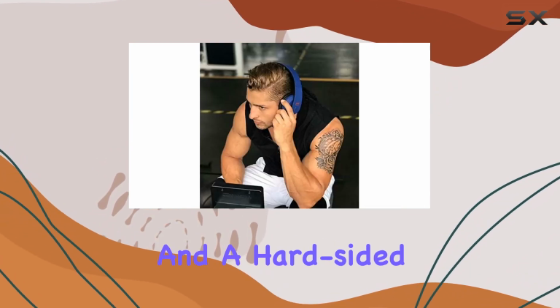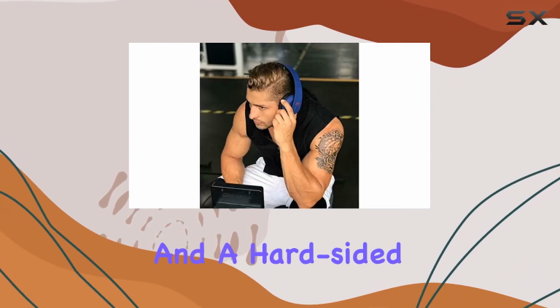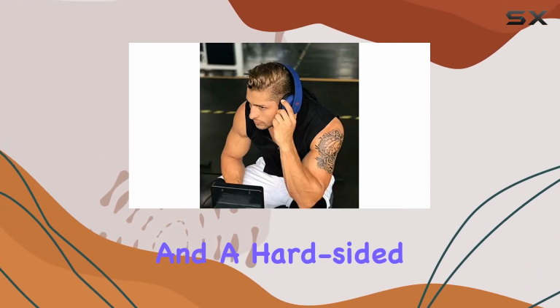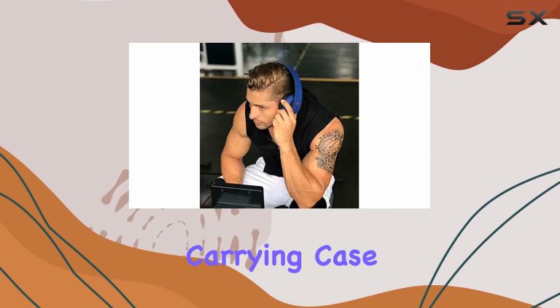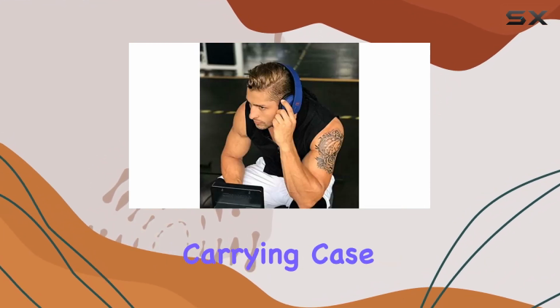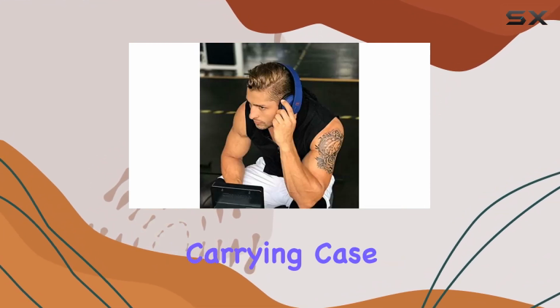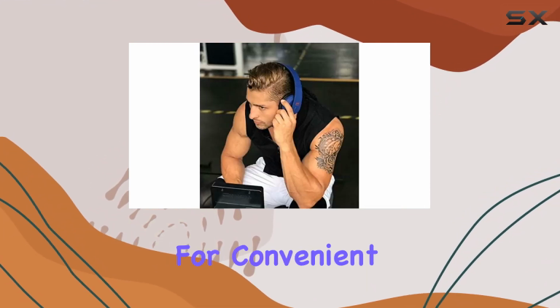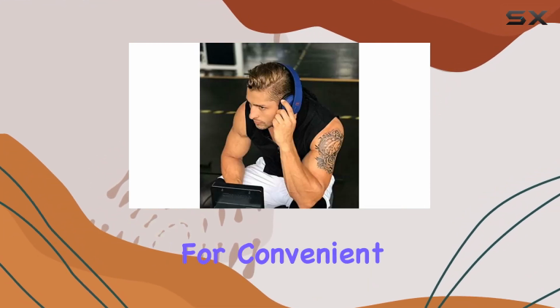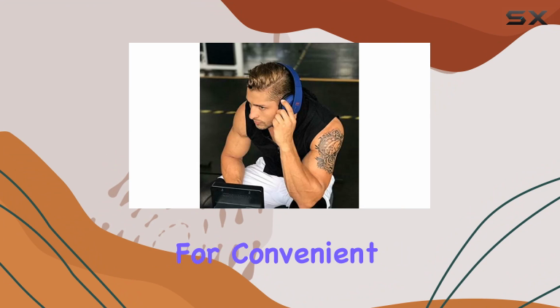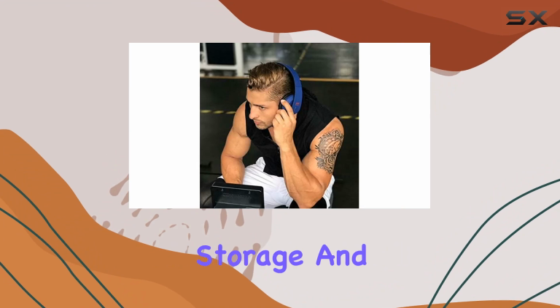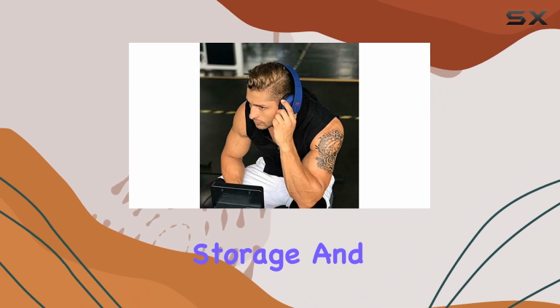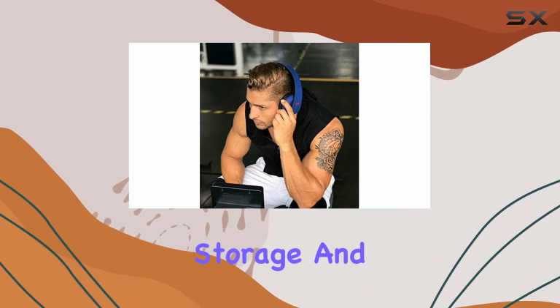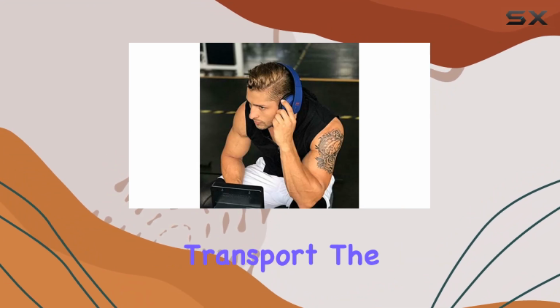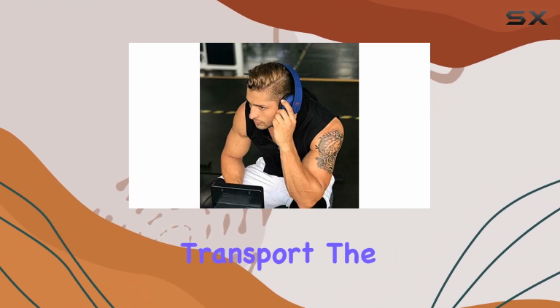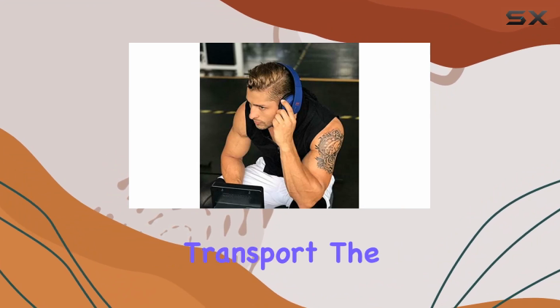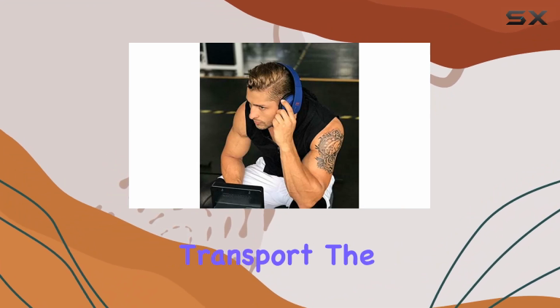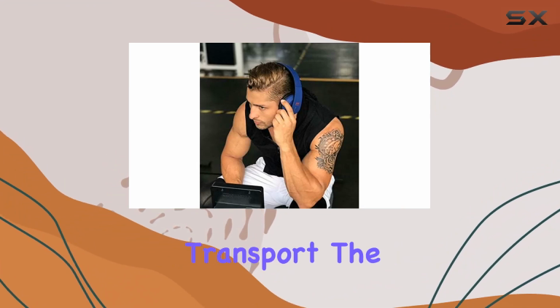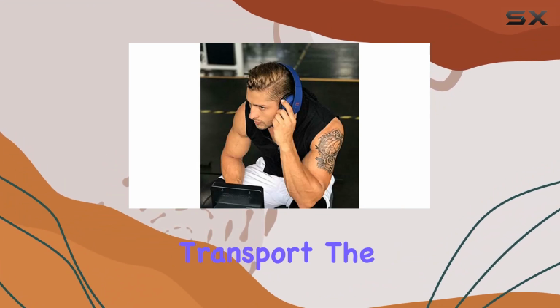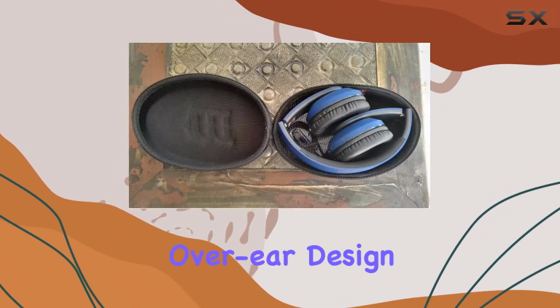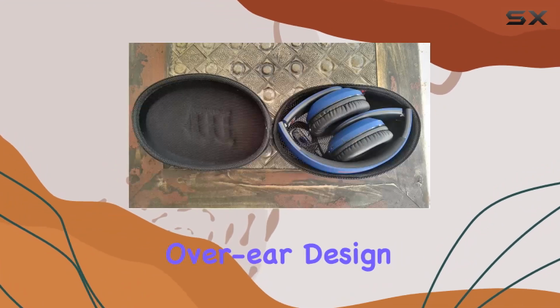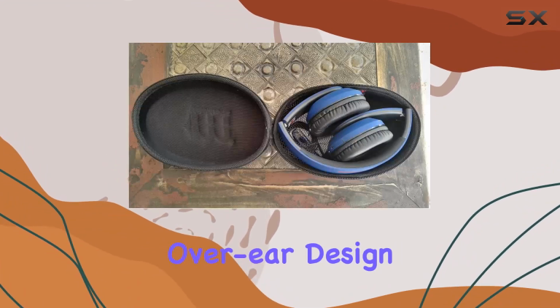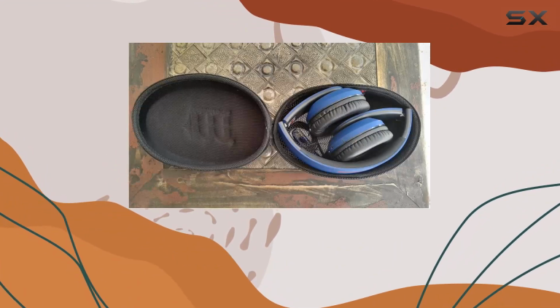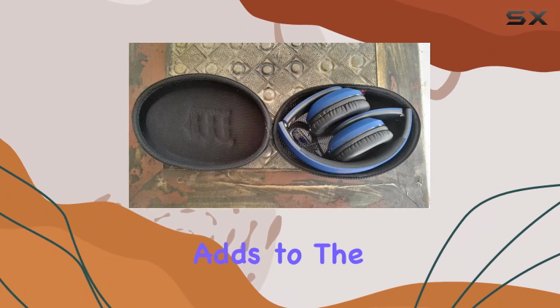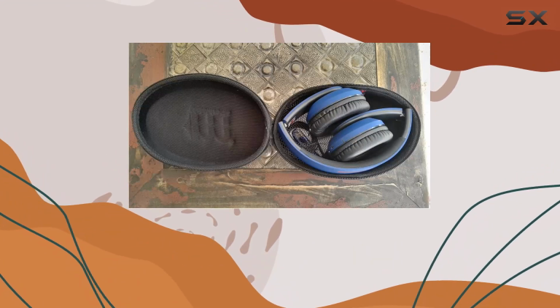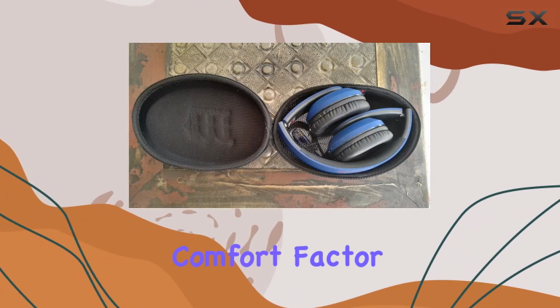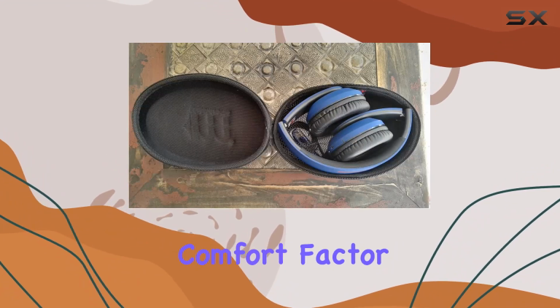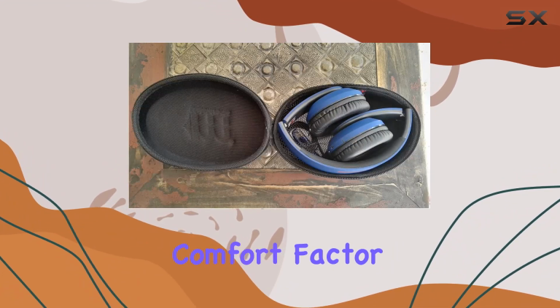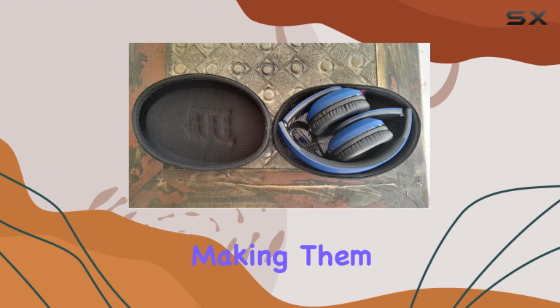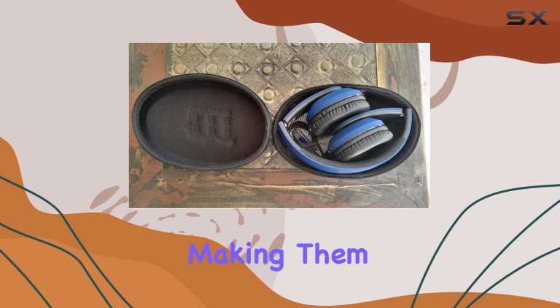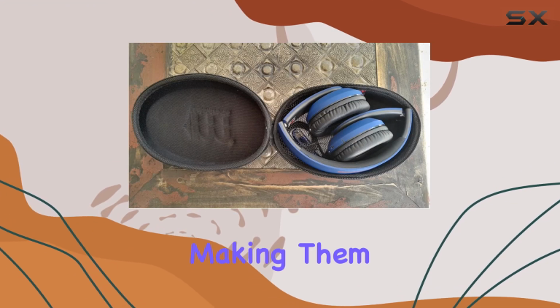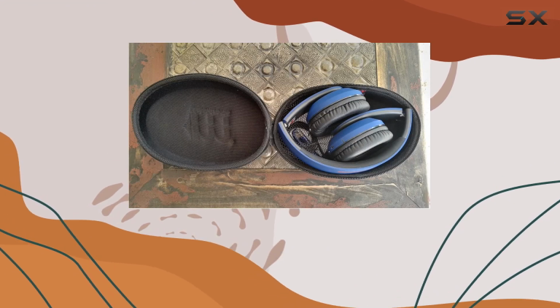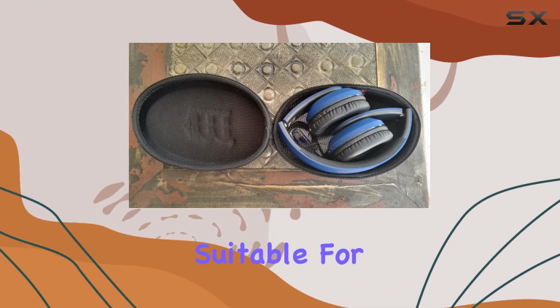Also included is a hard-sided carrying case for convenient storage and transport. The over-ear design adds to the comfort factor, making them suitable for long listening sessions.